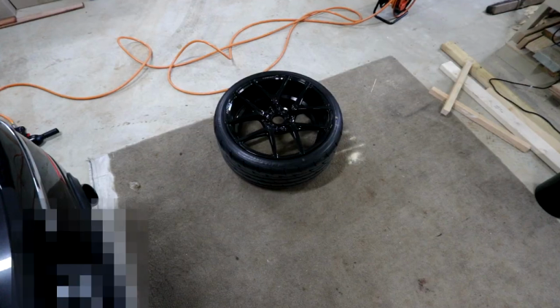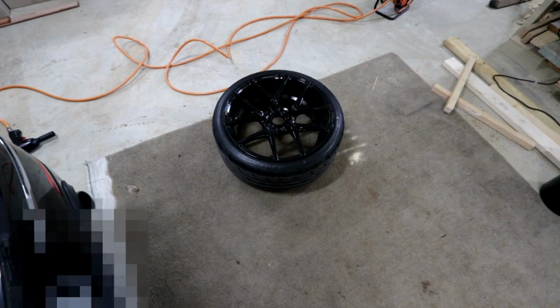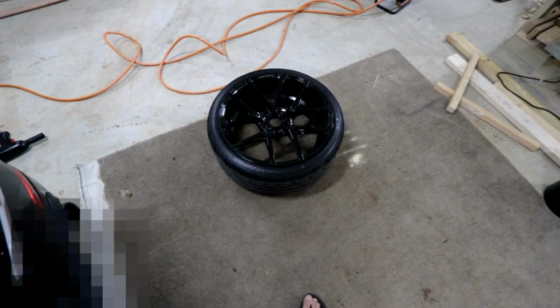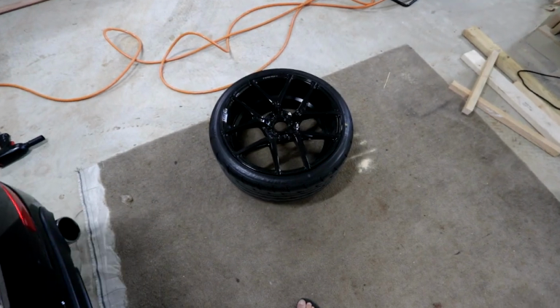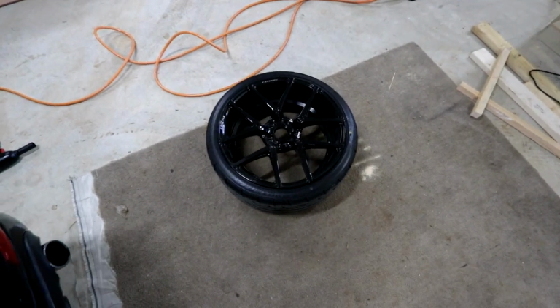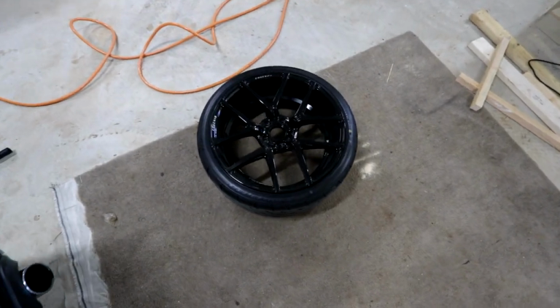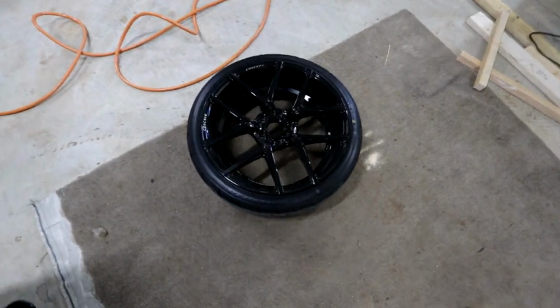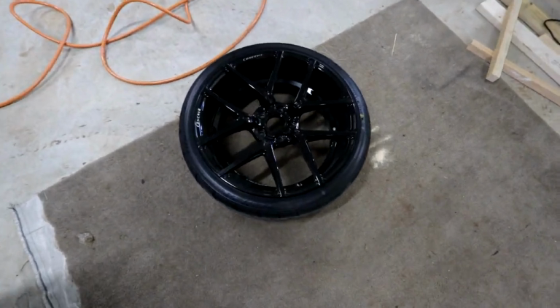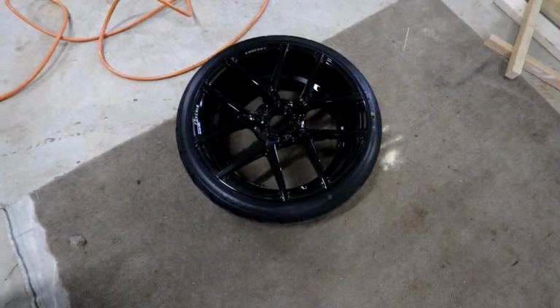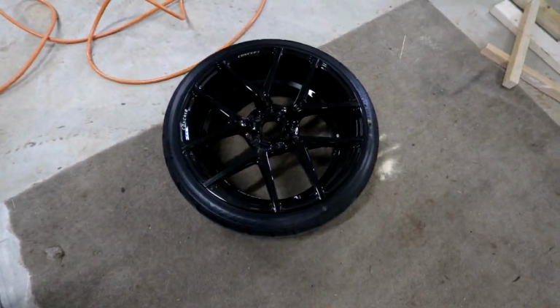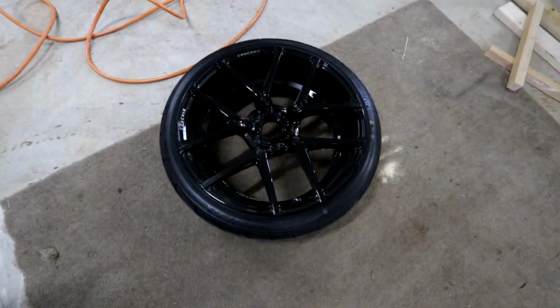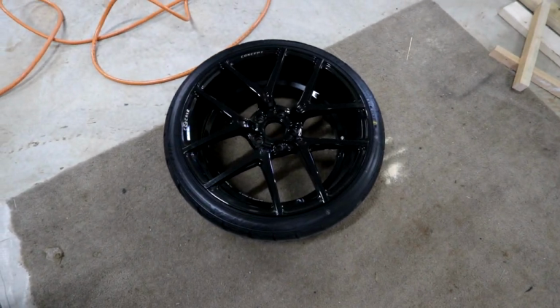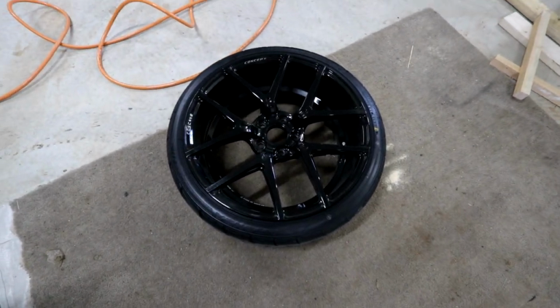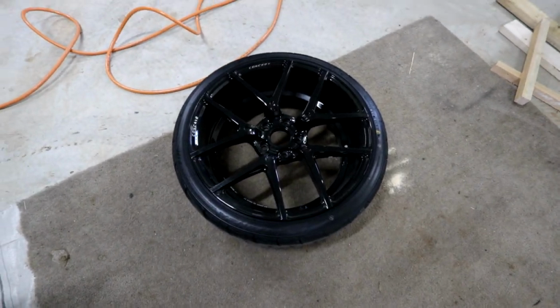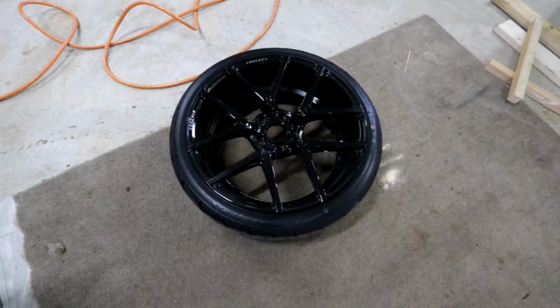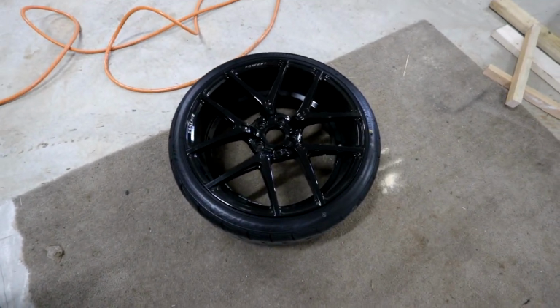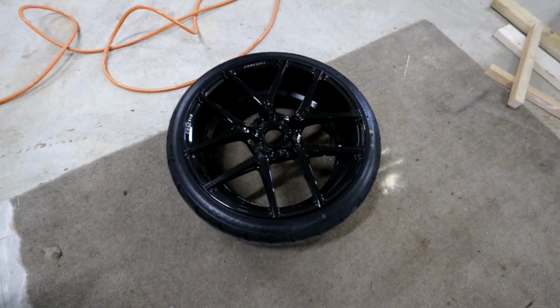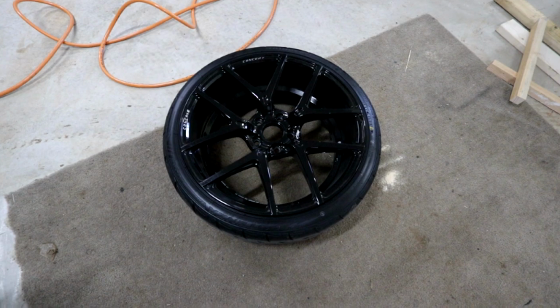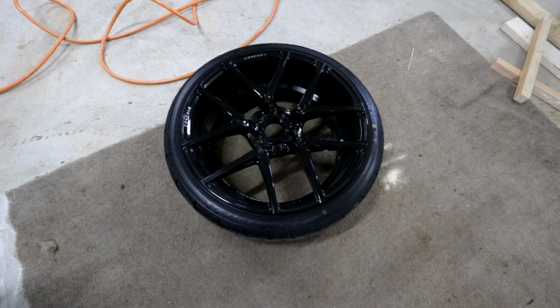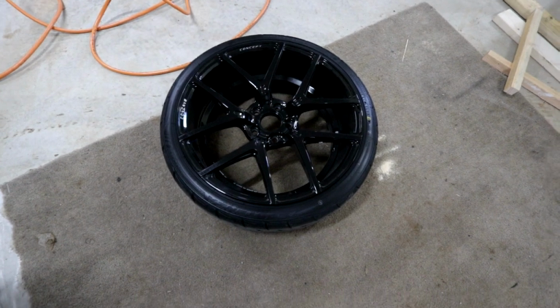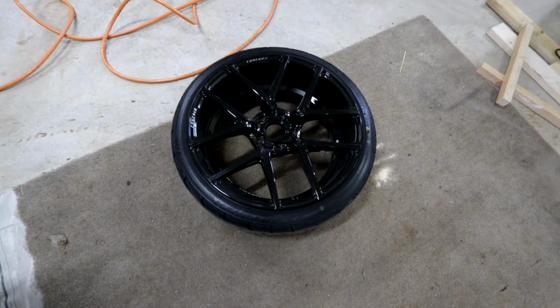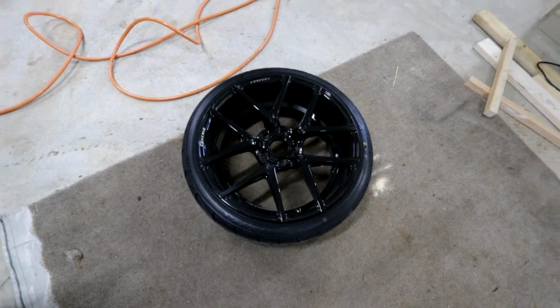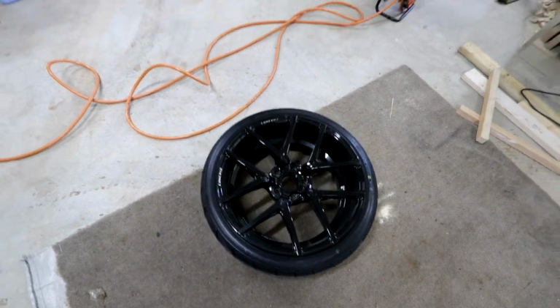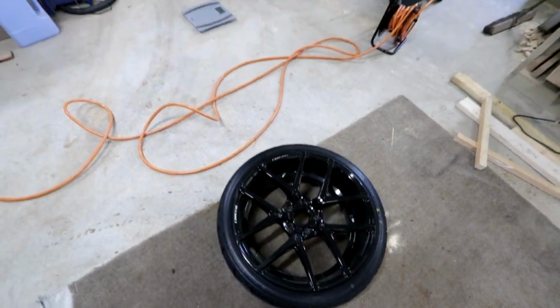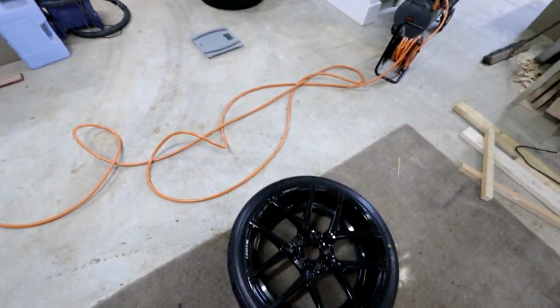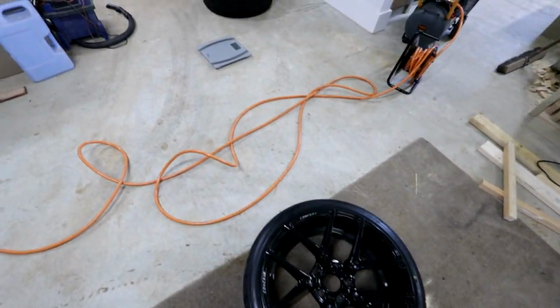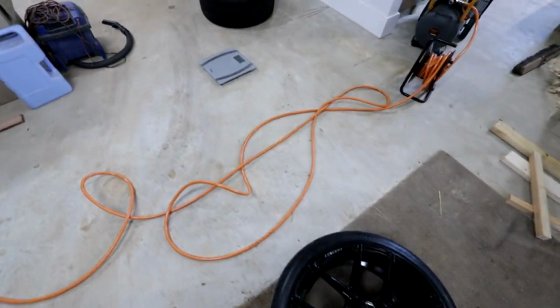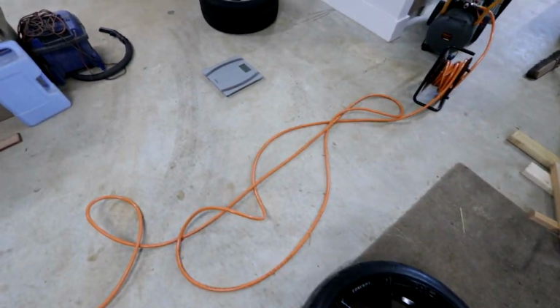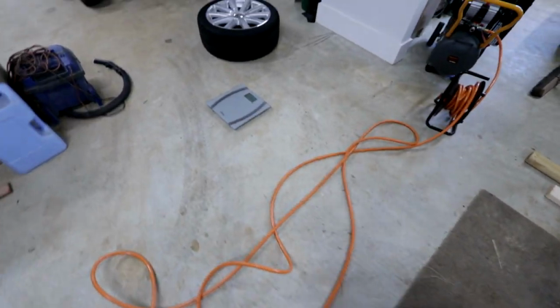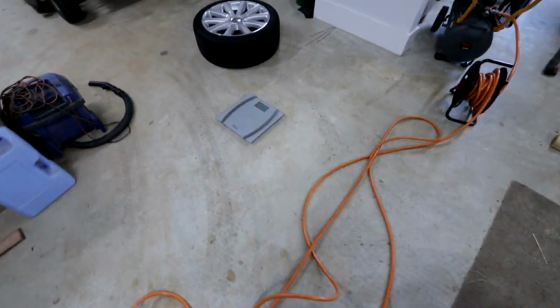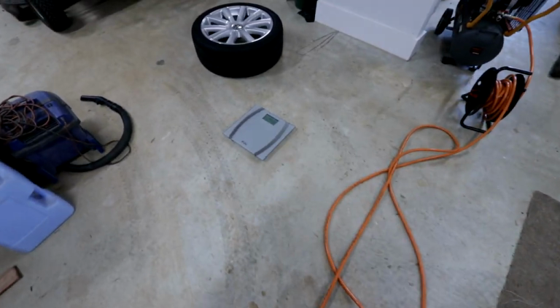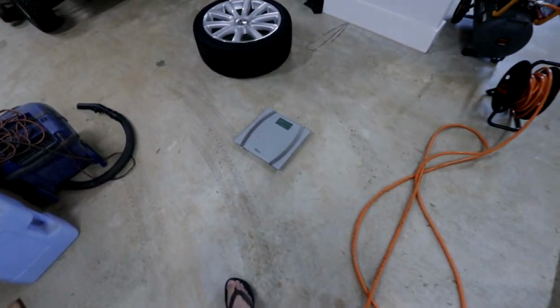You can see the wheels now without the center cap, and I must say it does look a bit better.